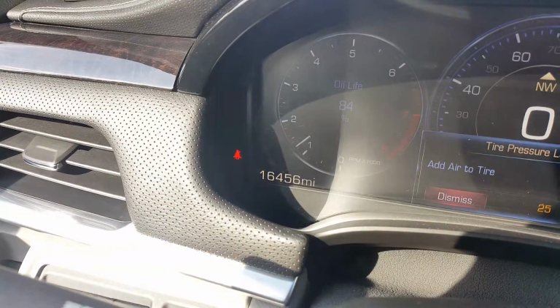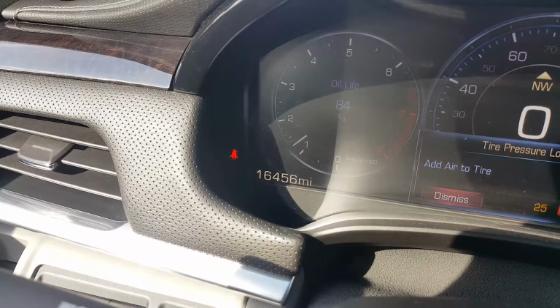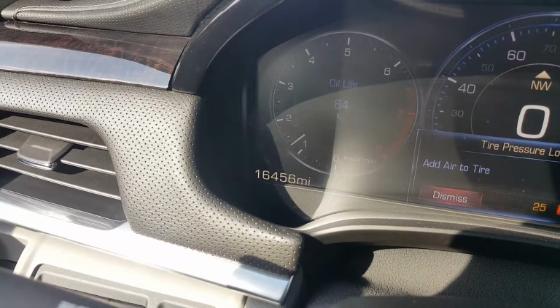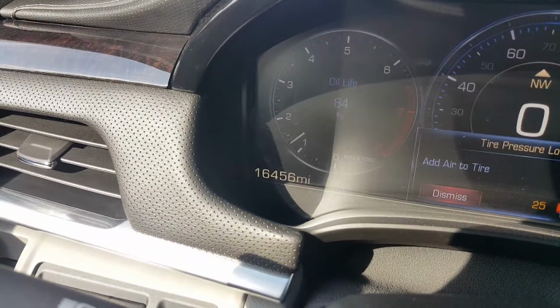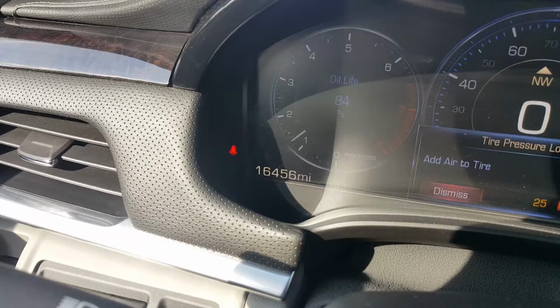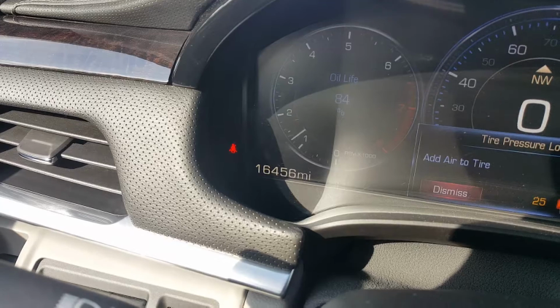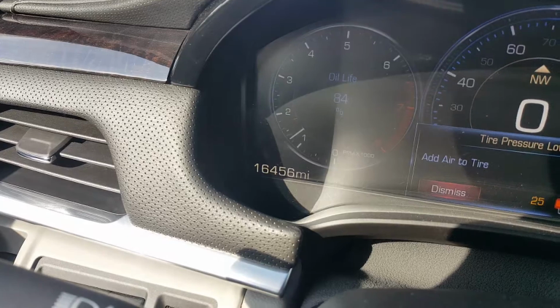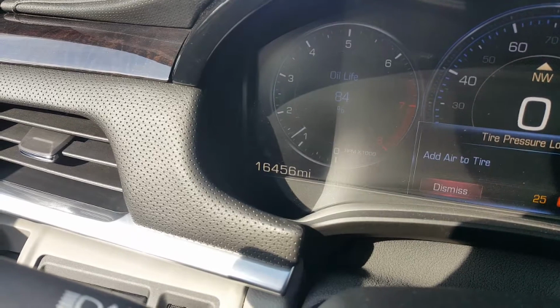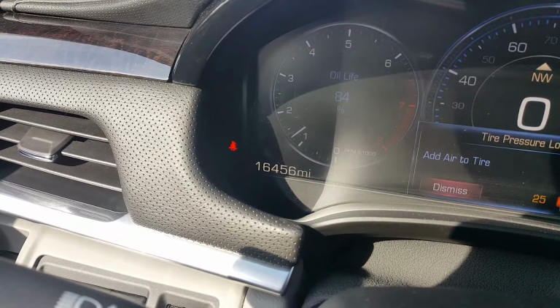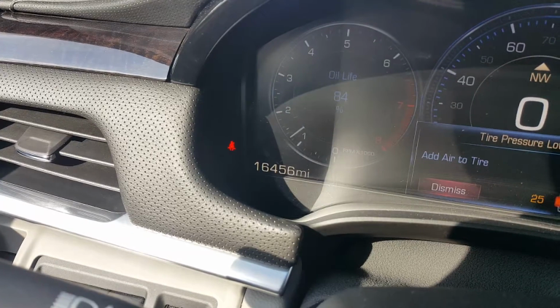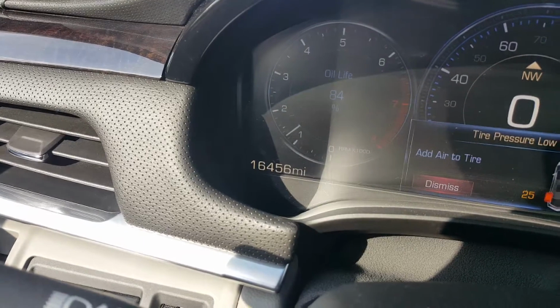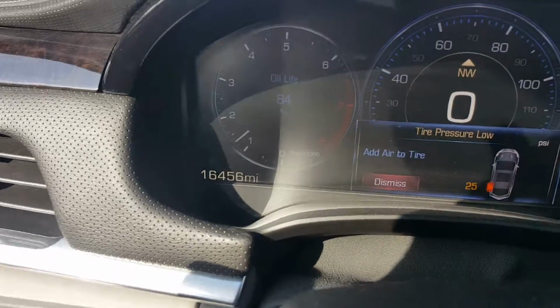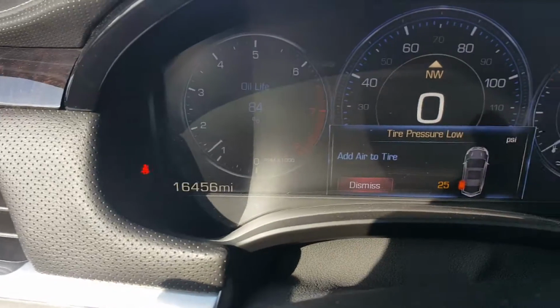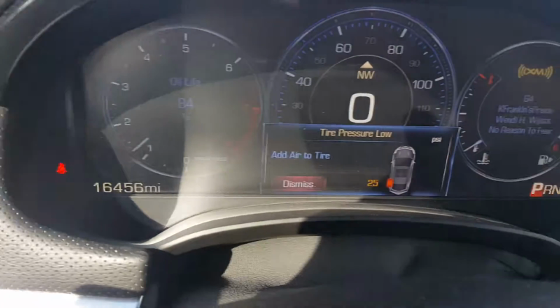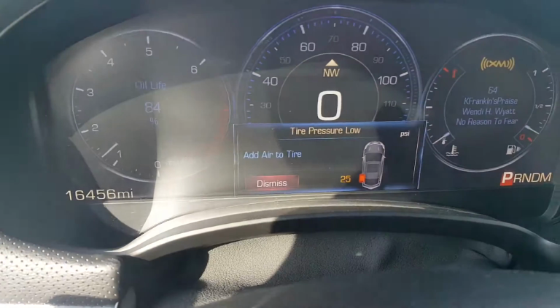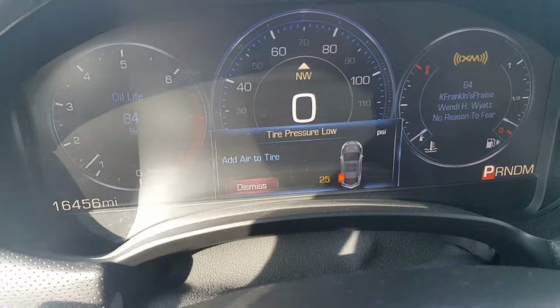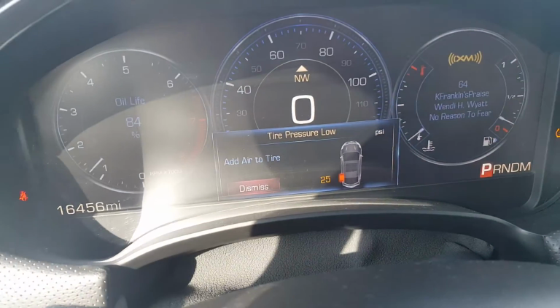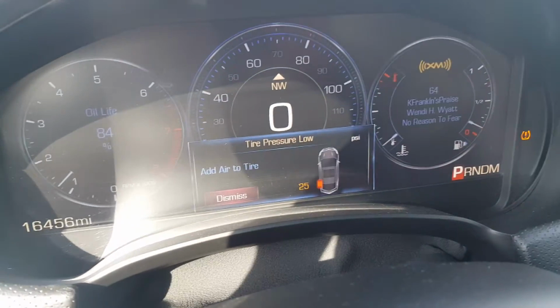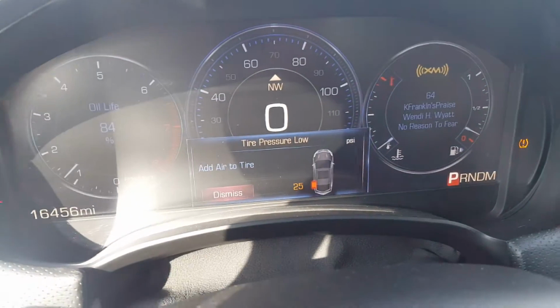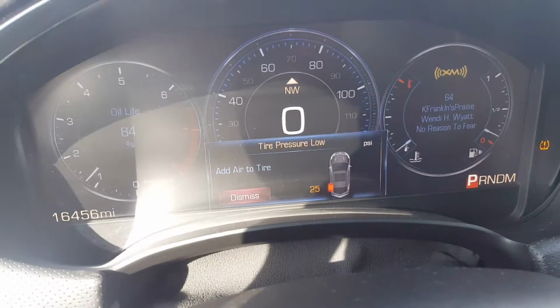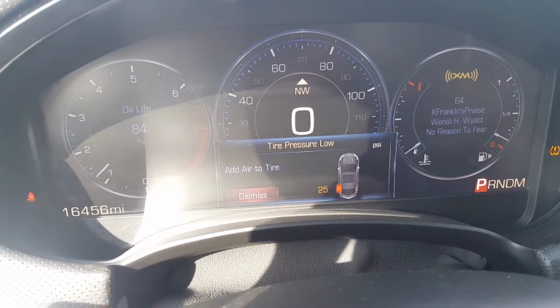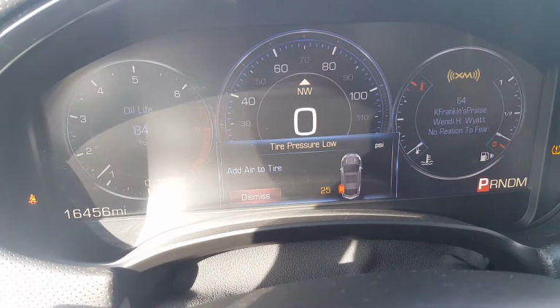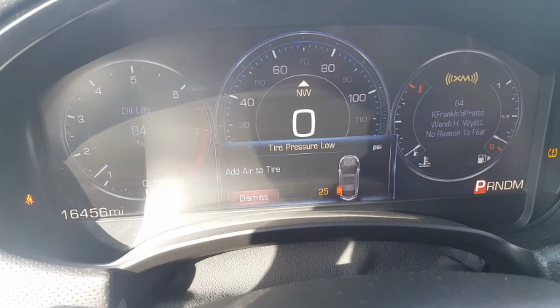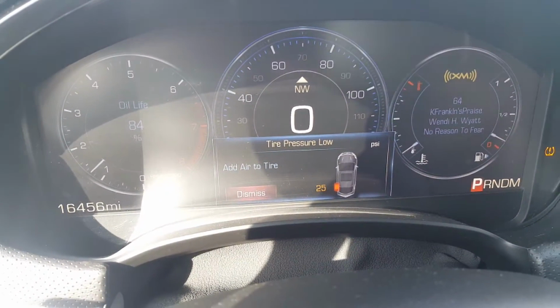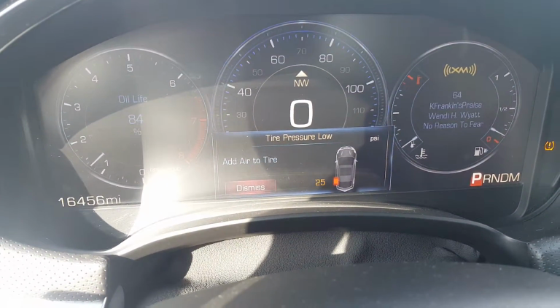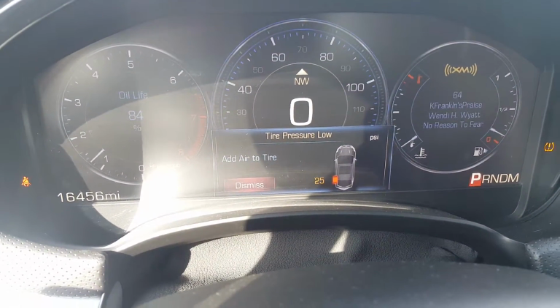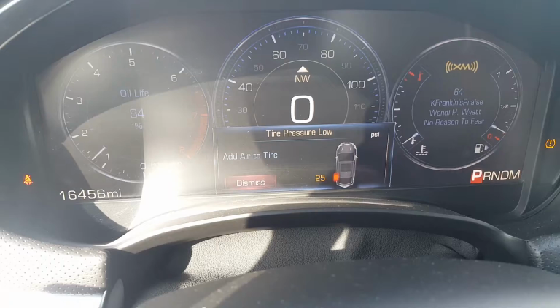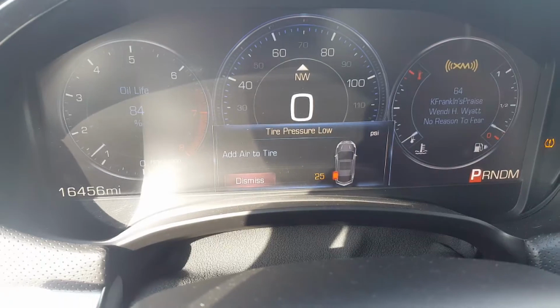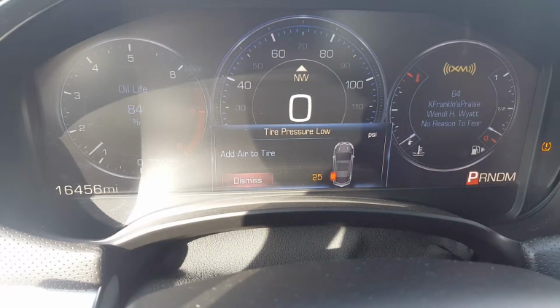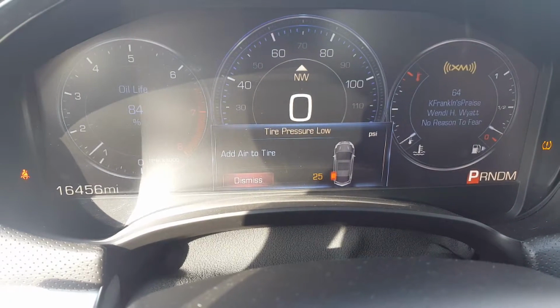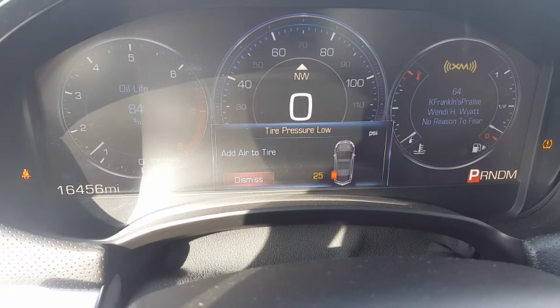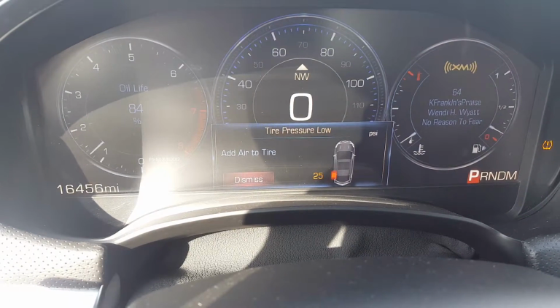I'm going to get the exact miles on it too. Here's the current miles on it — 16,456. Looks like we've got a tire that's a little low, so it does have a tire pressure monitoring system.